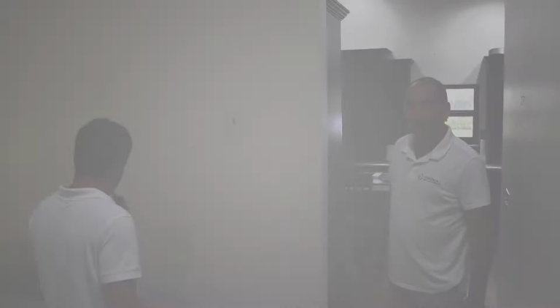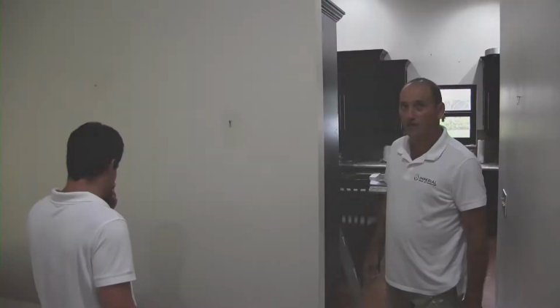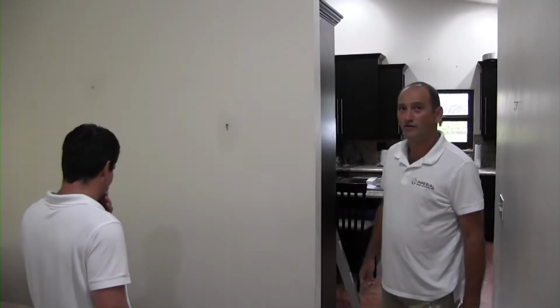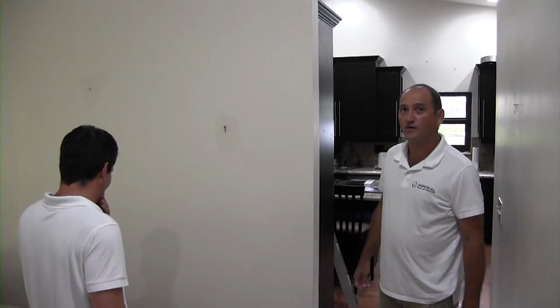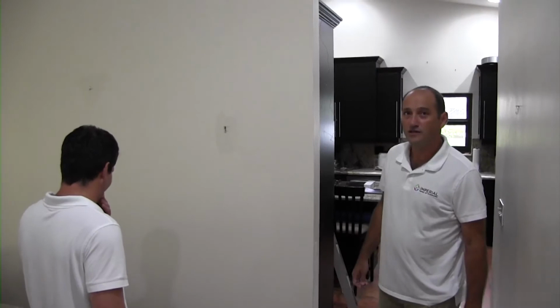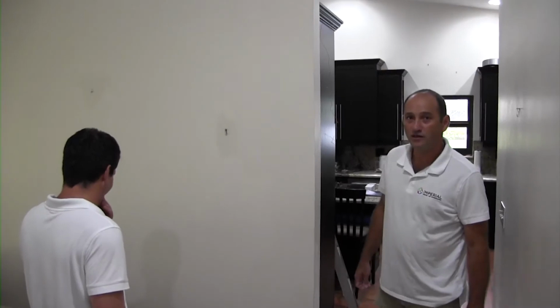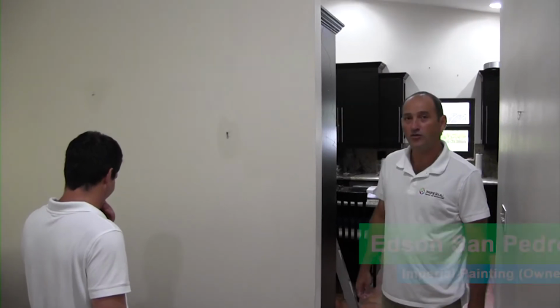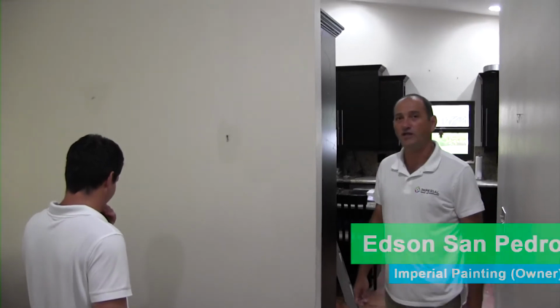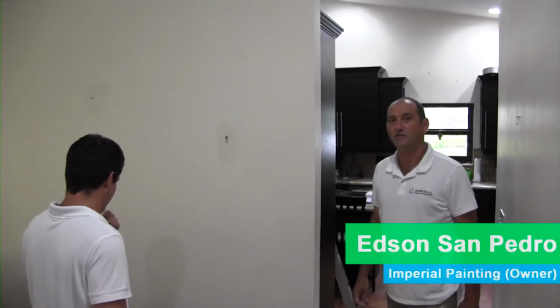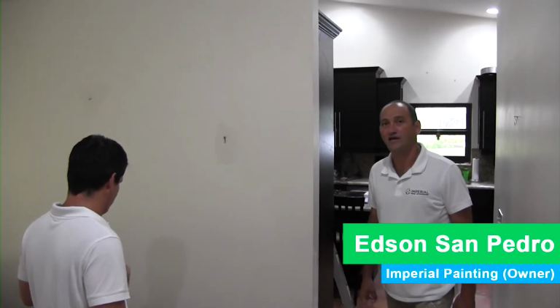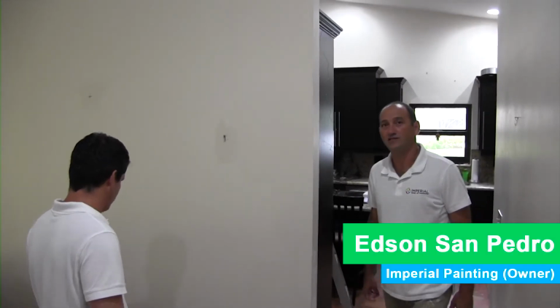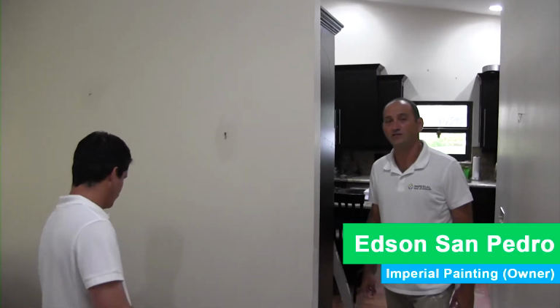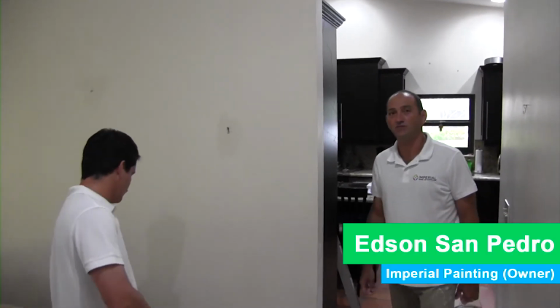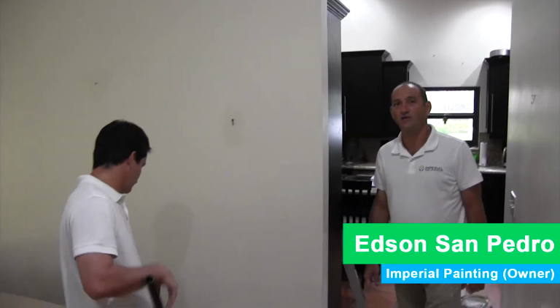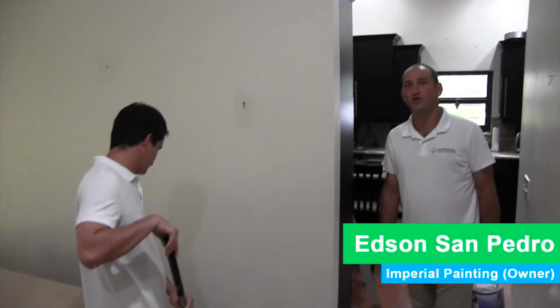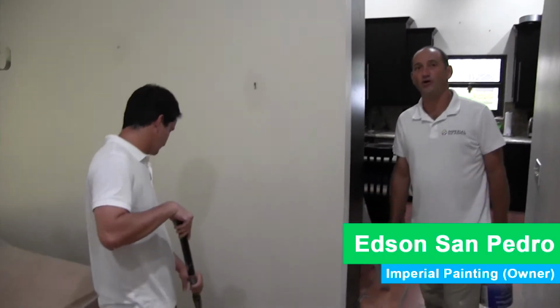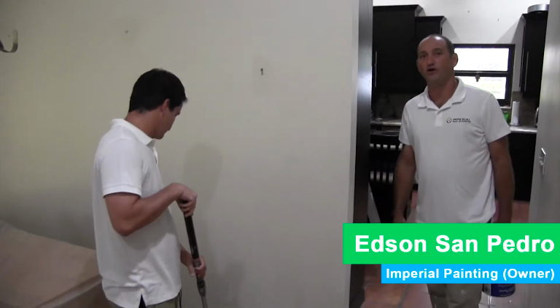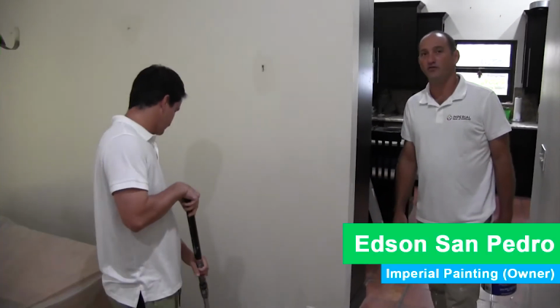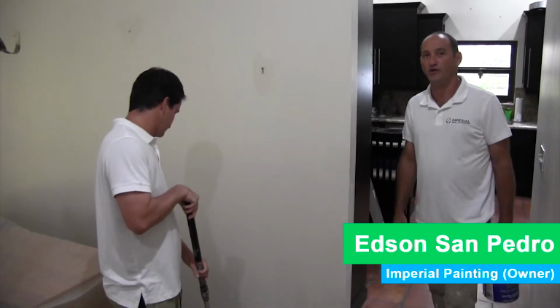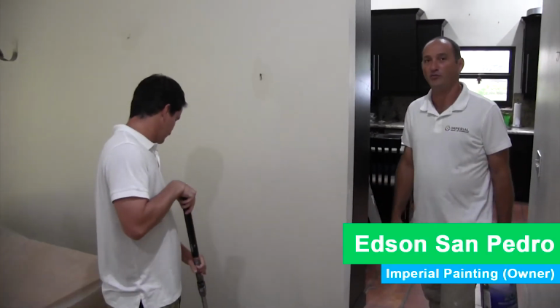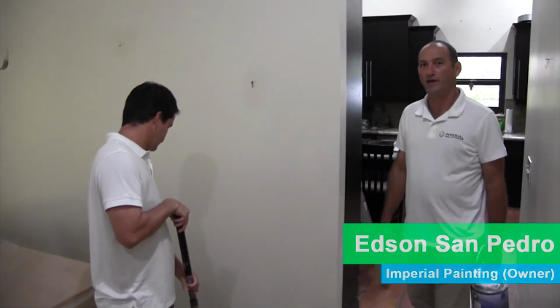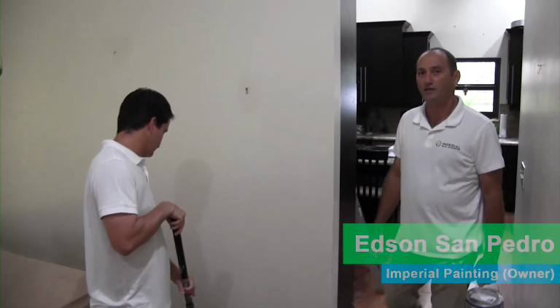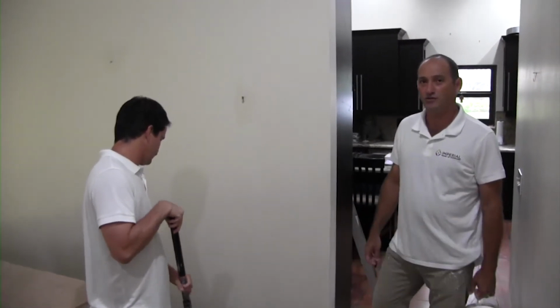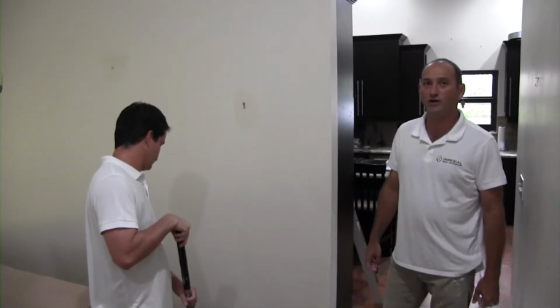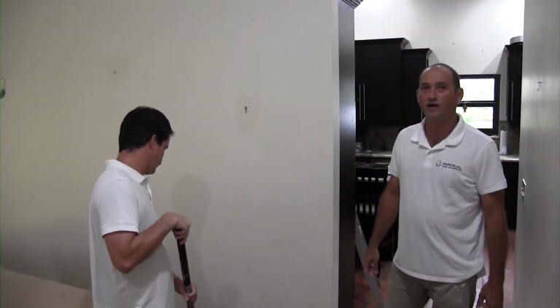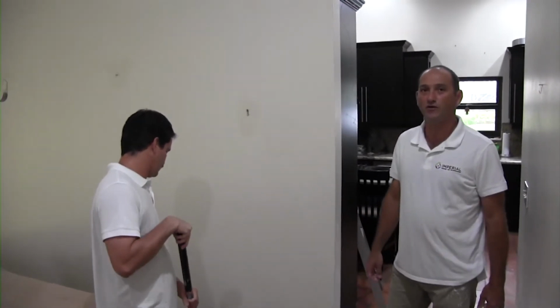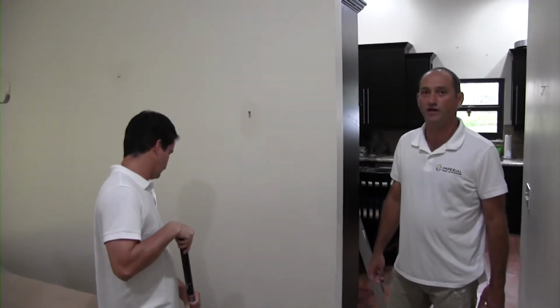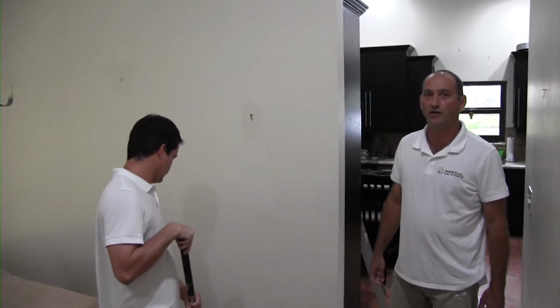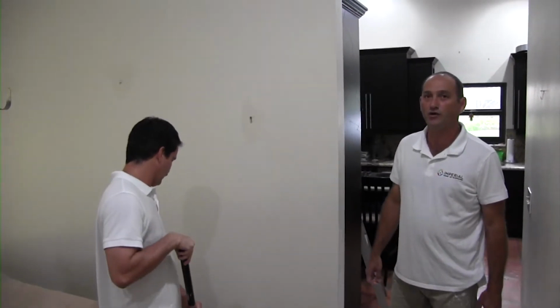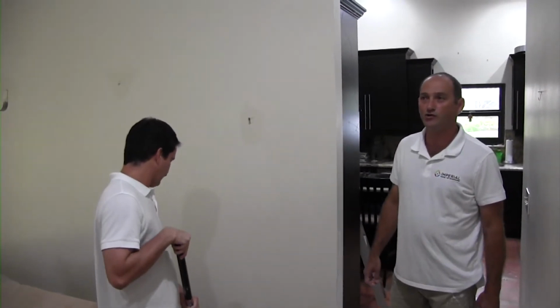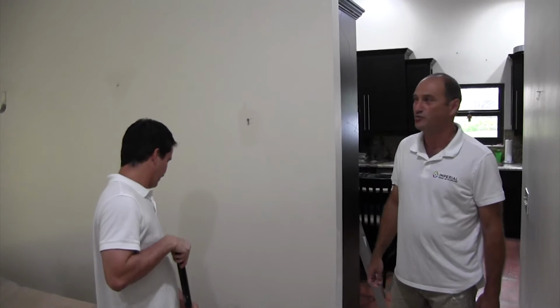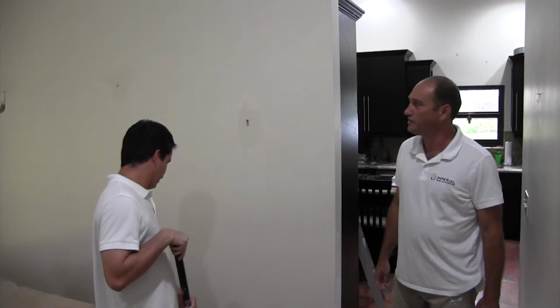Hello everyone, my name is Edson Santelli, the owner of APA O'Paint. Today we are over here in Coral Springs.